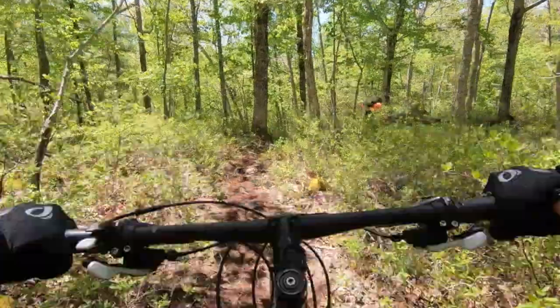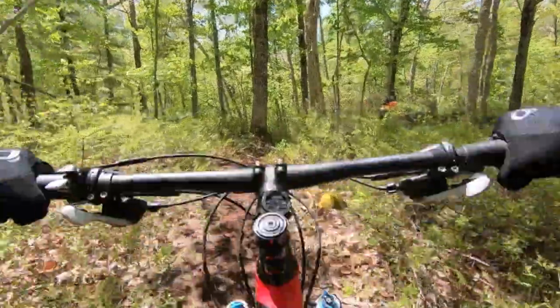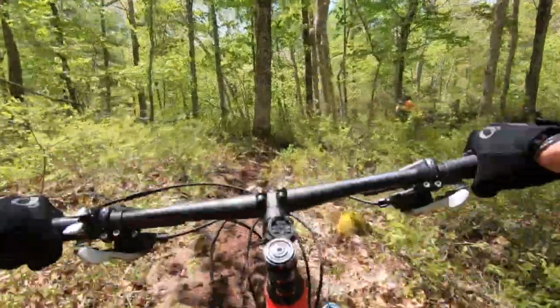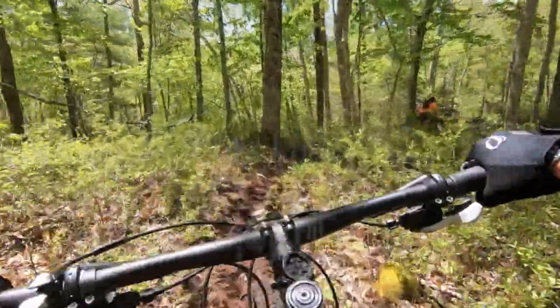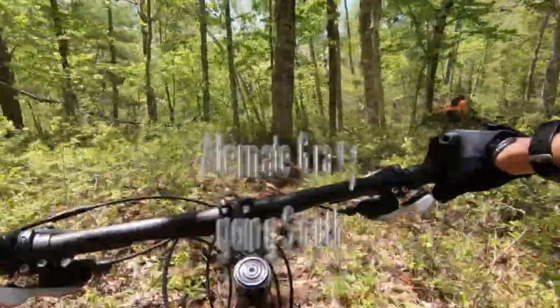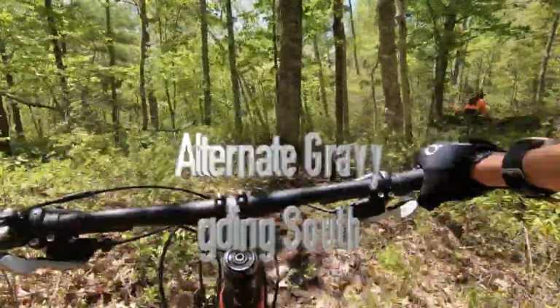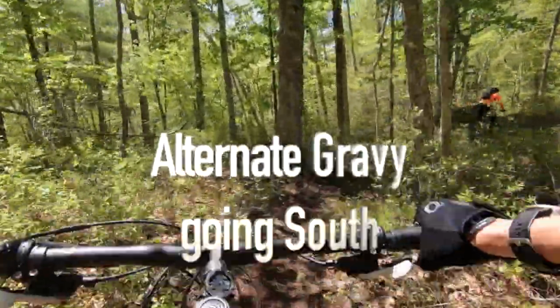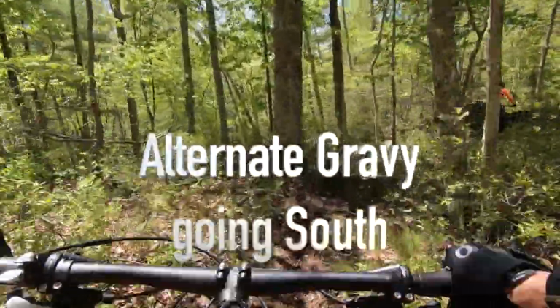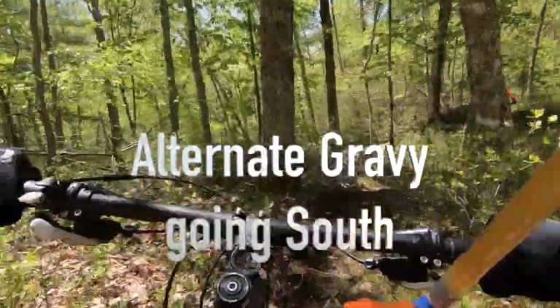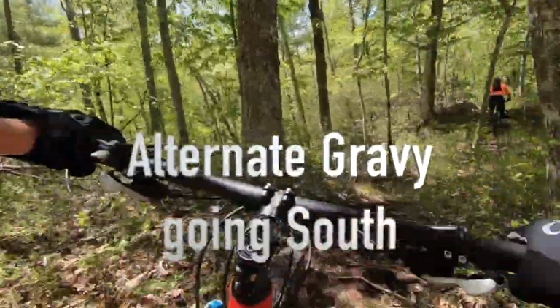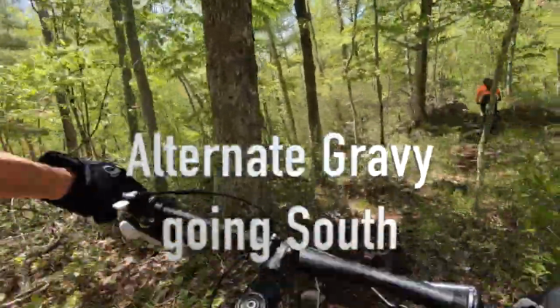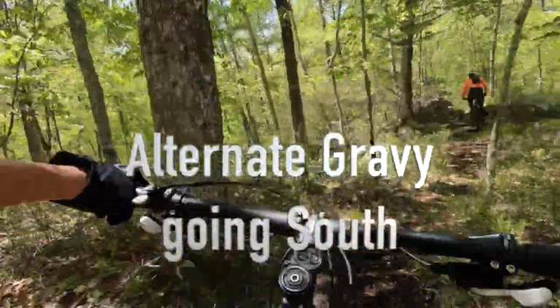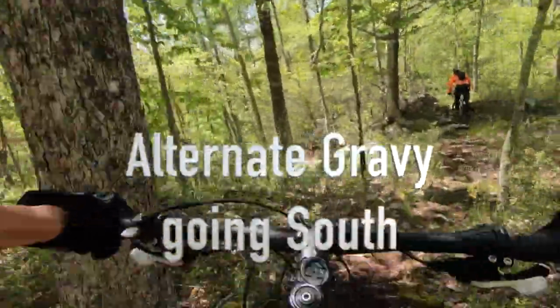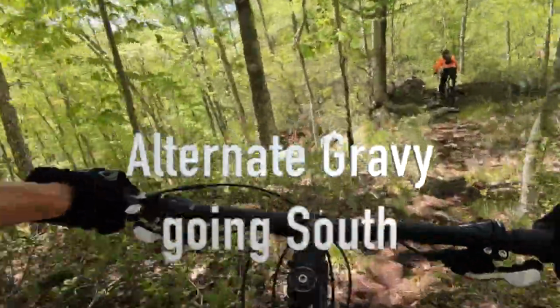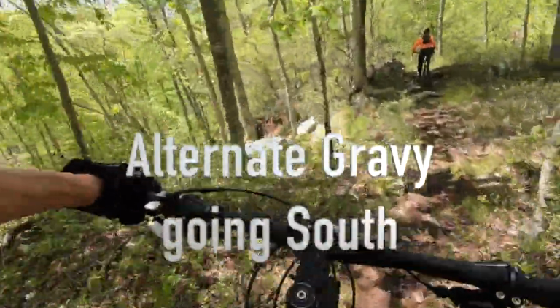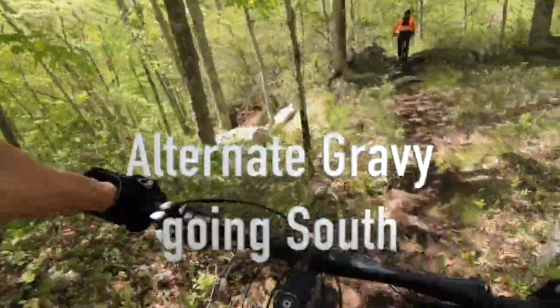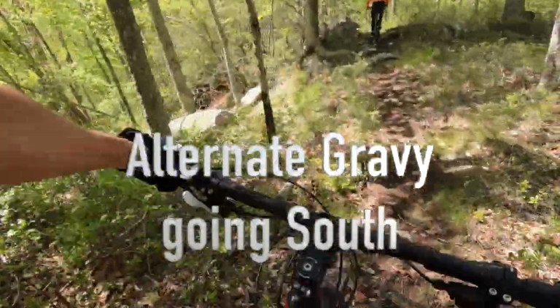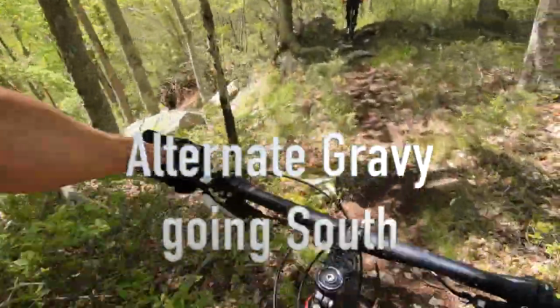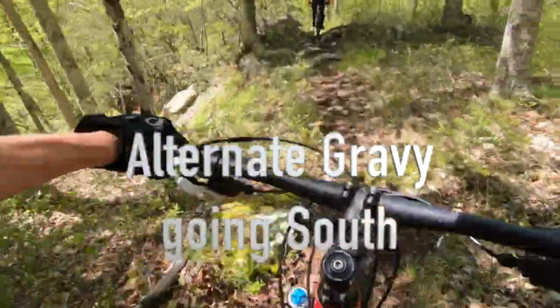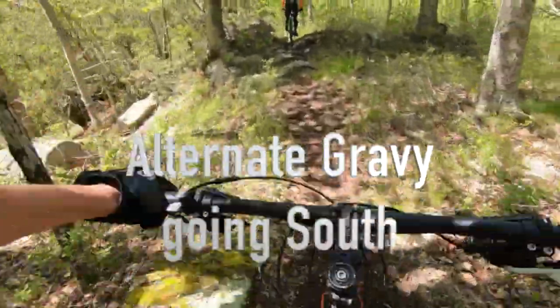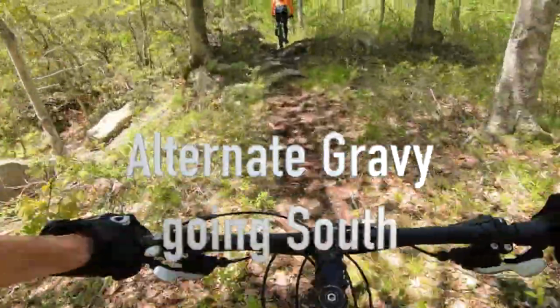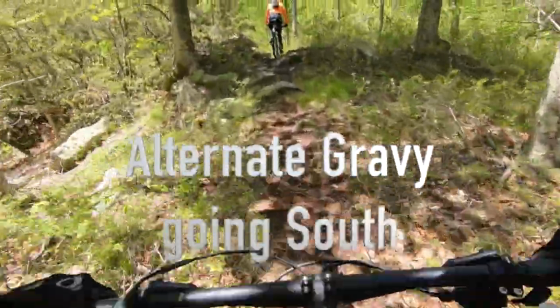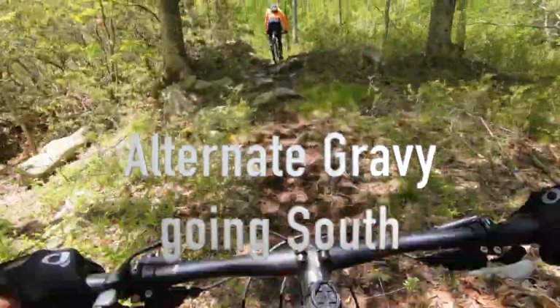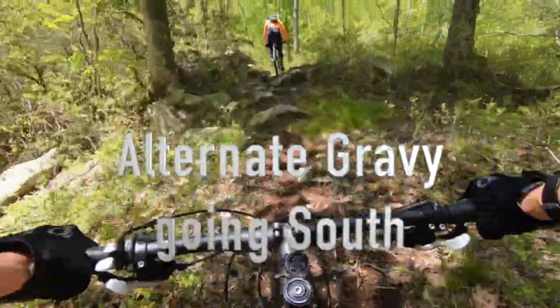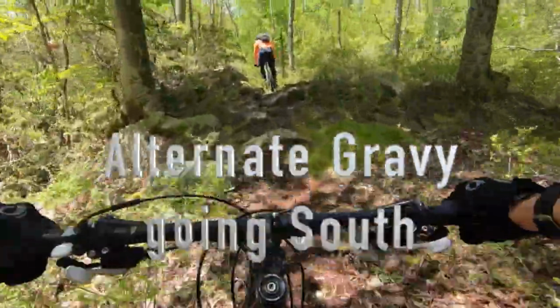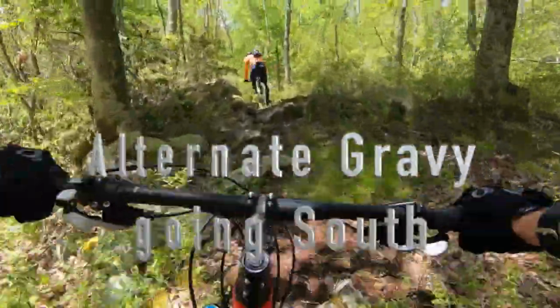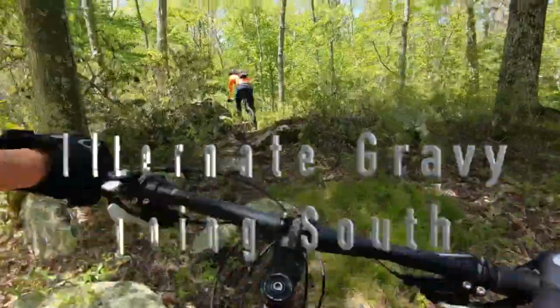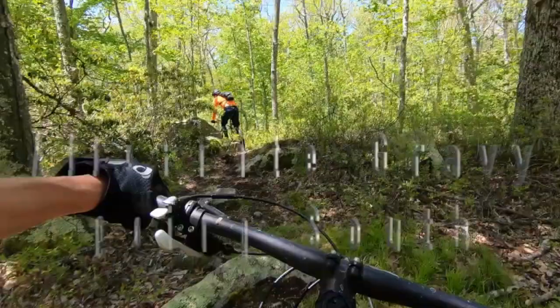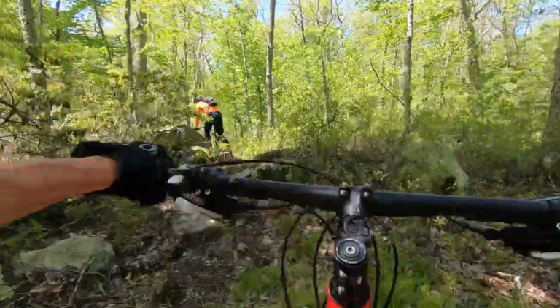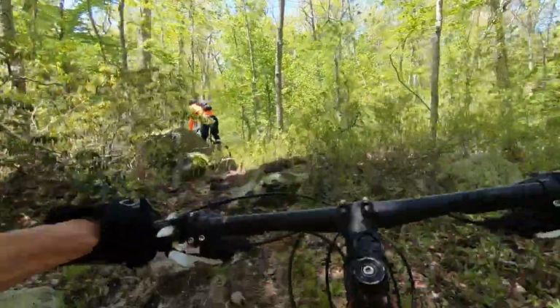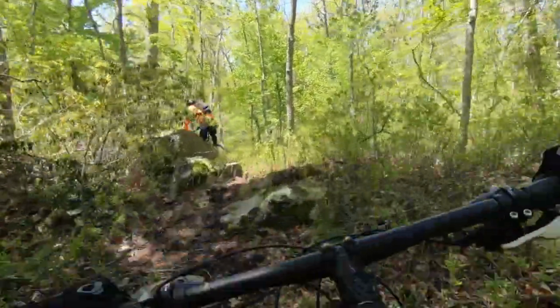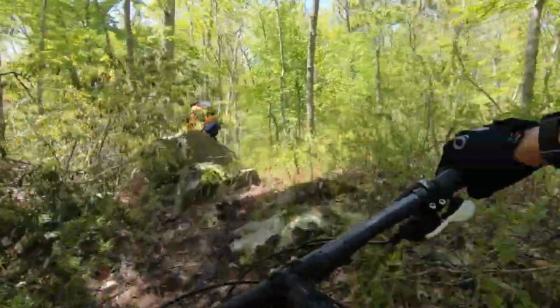This trail is Ultimate Gravy. It's also considered a blue and is about a third of a mile long.